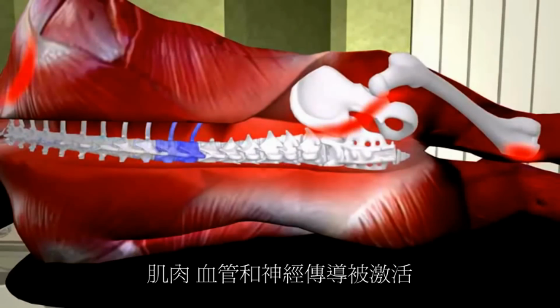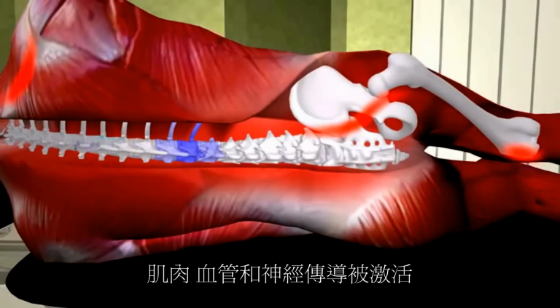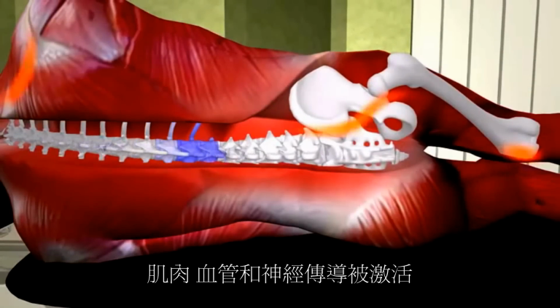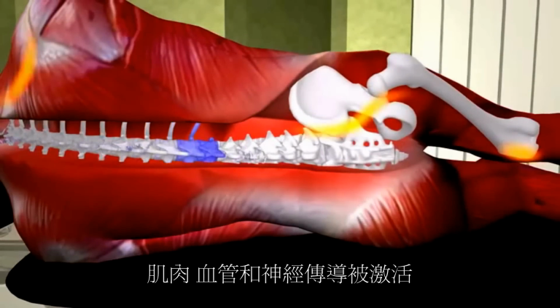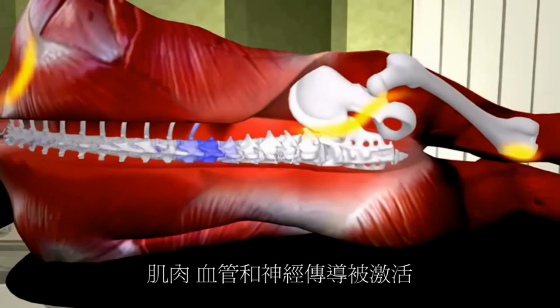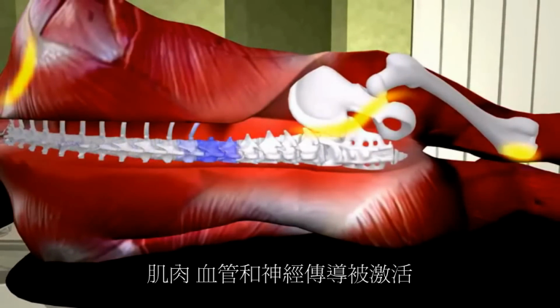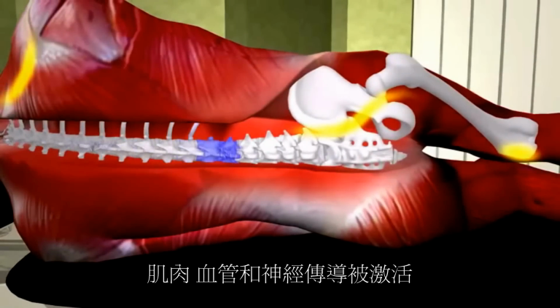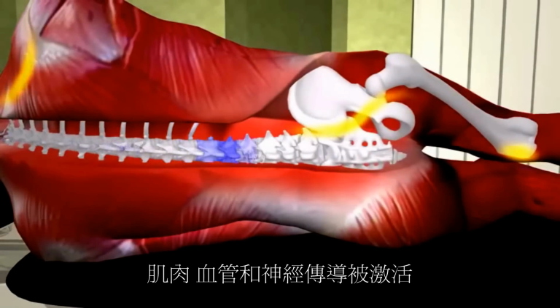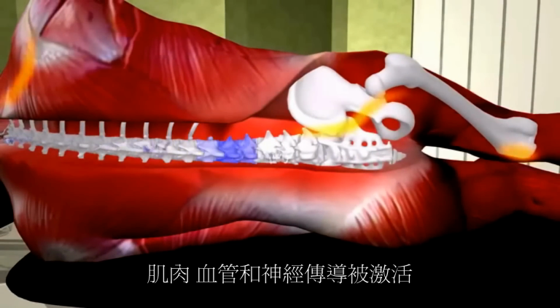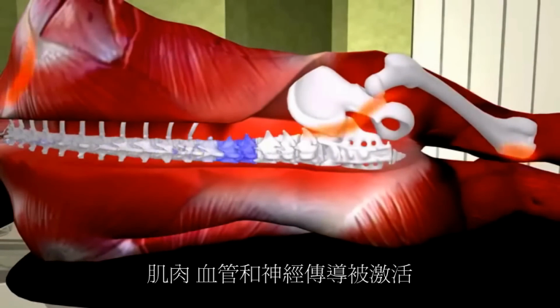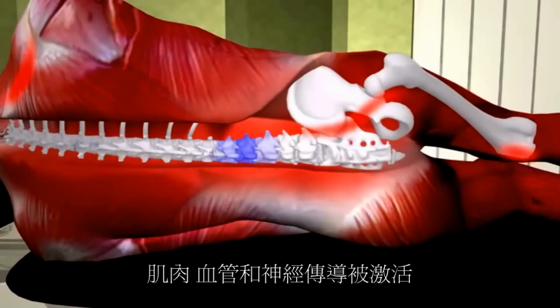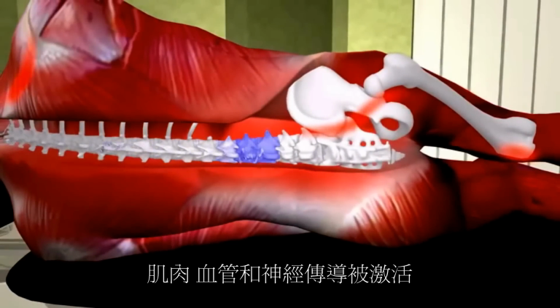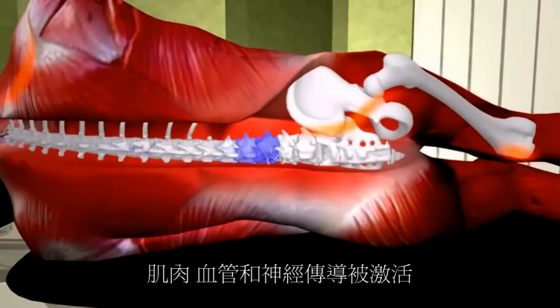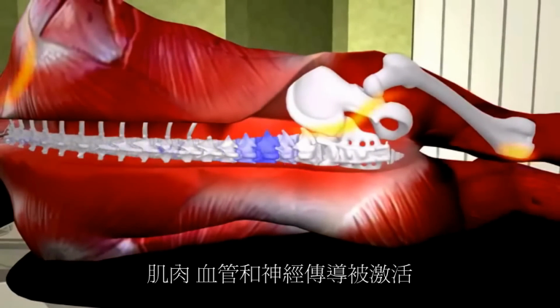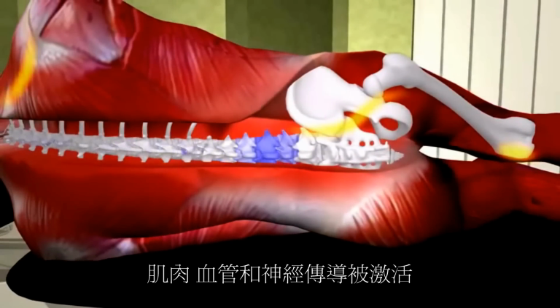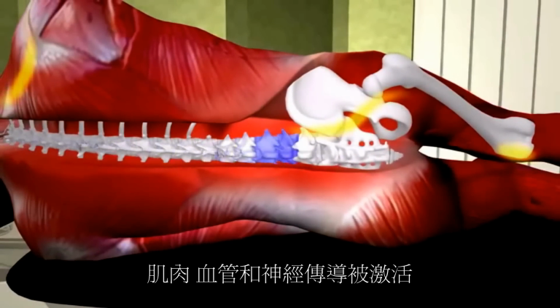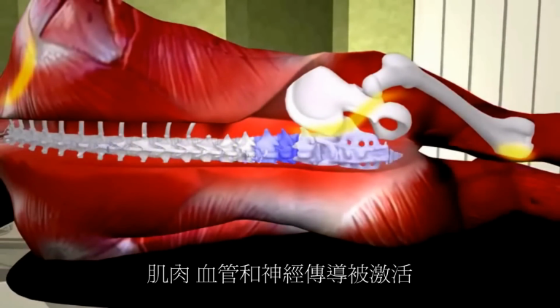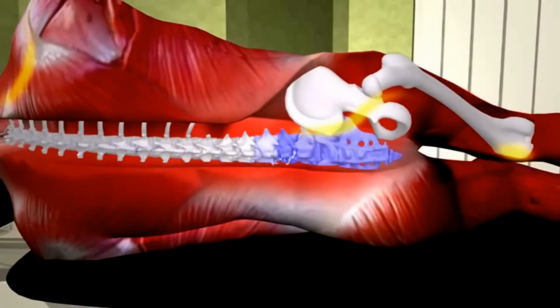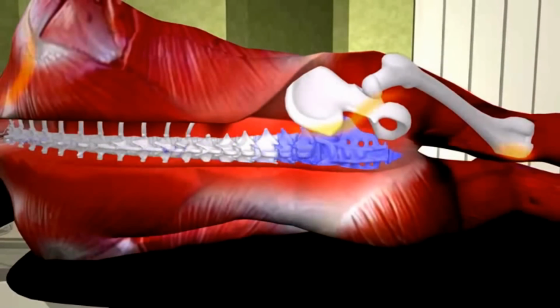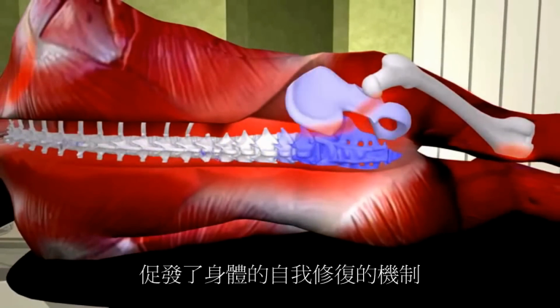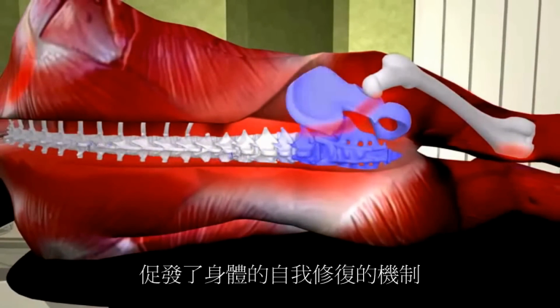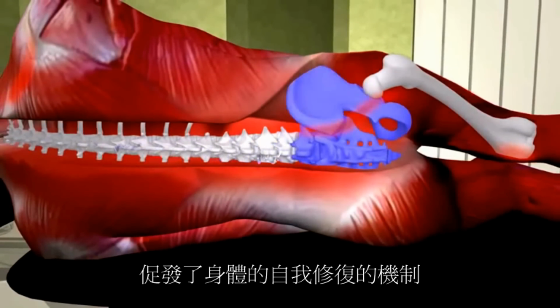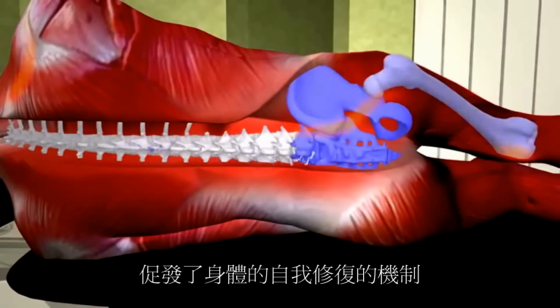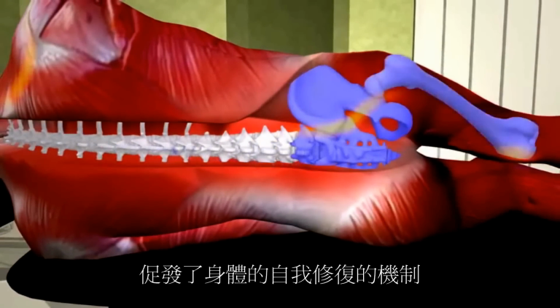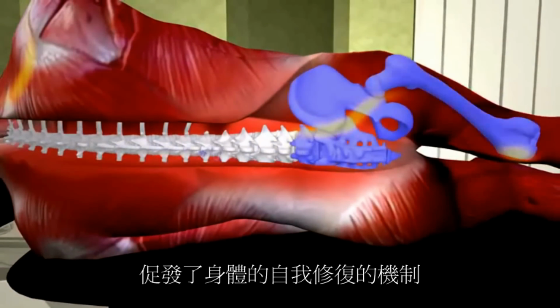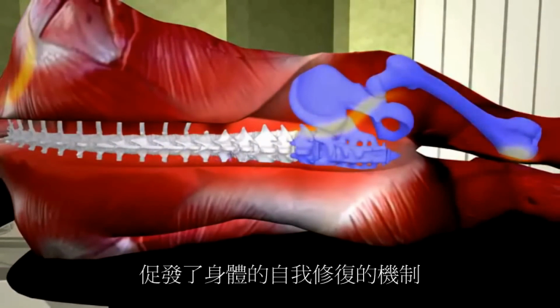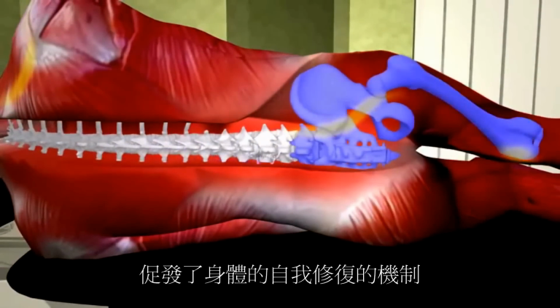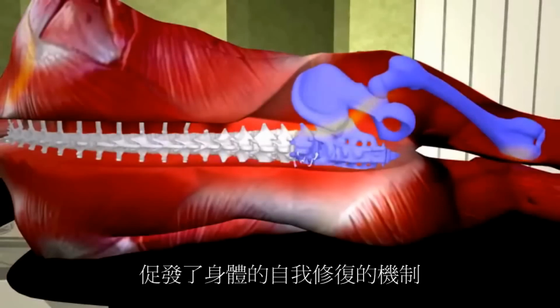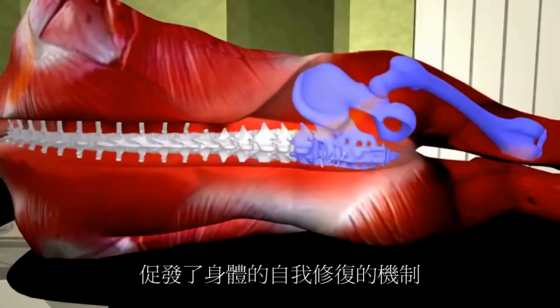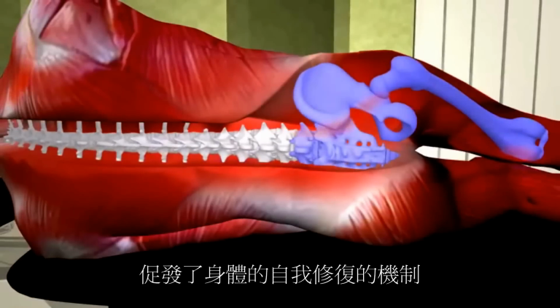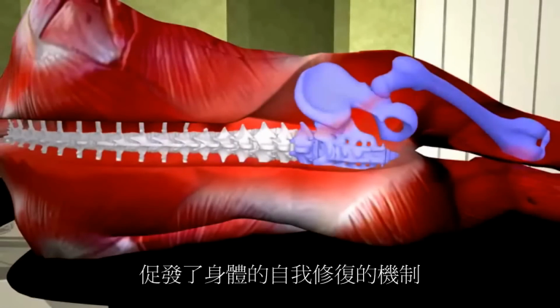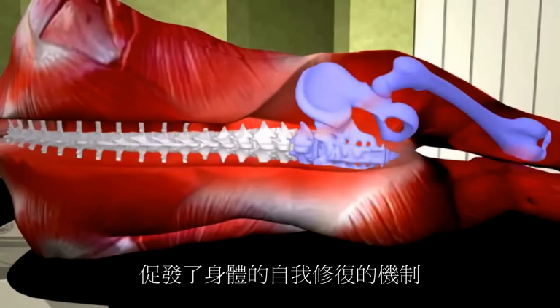Muscles, blood vessels, and neural communication is stimulated, initiating the body's self-healing process.